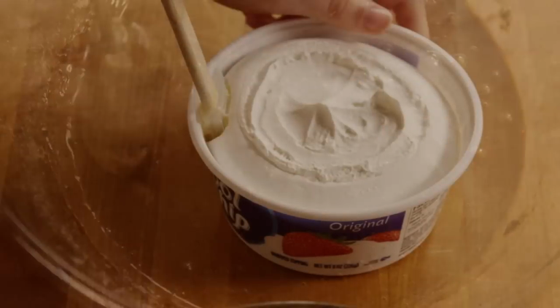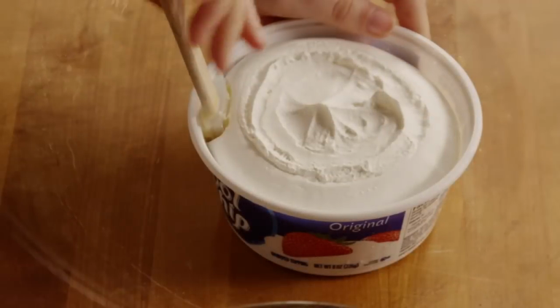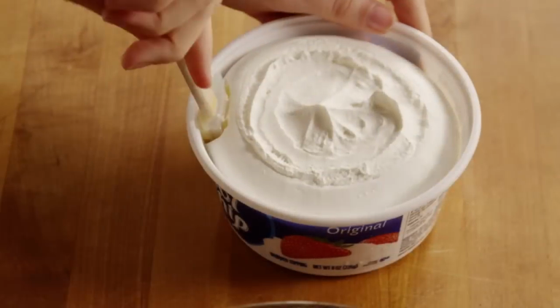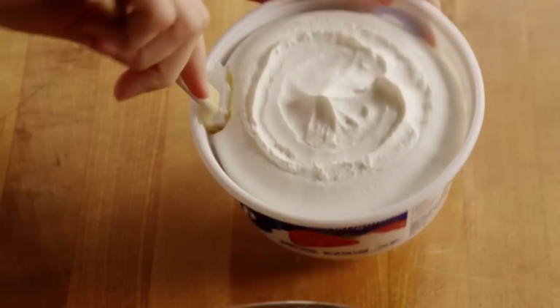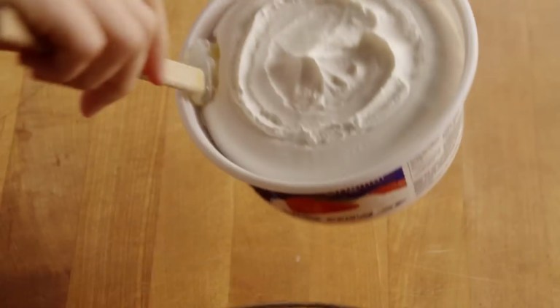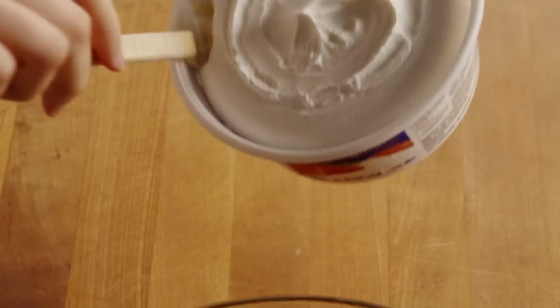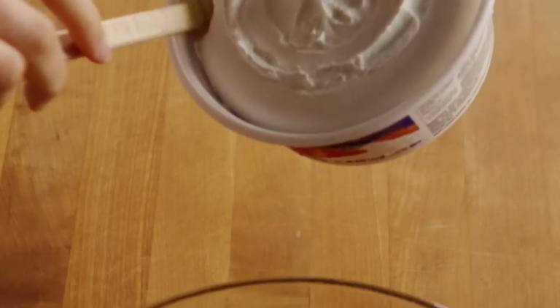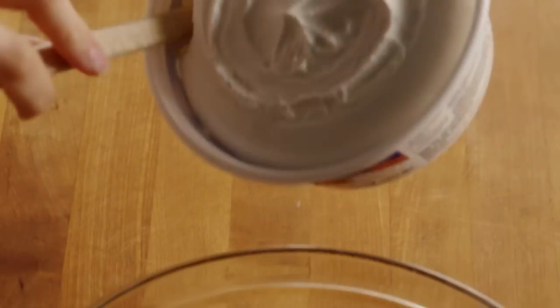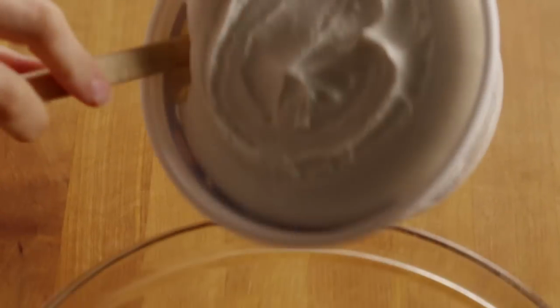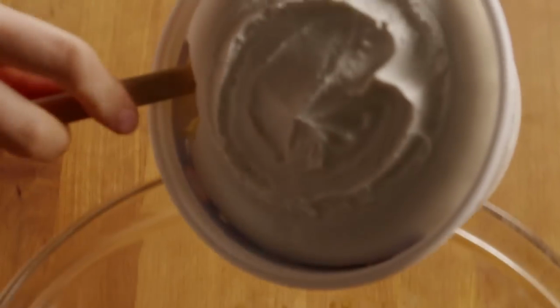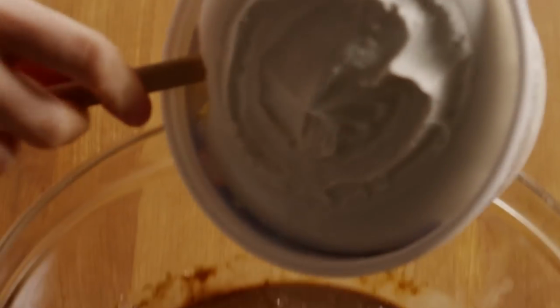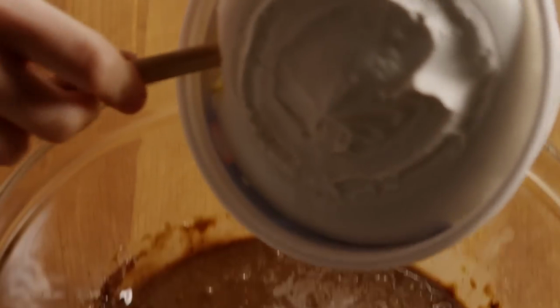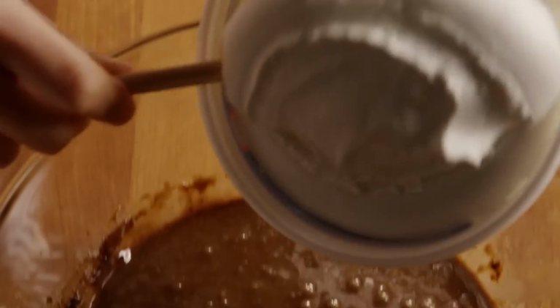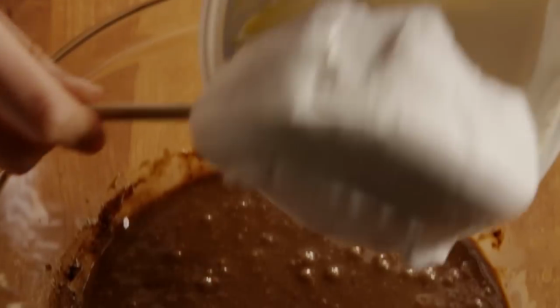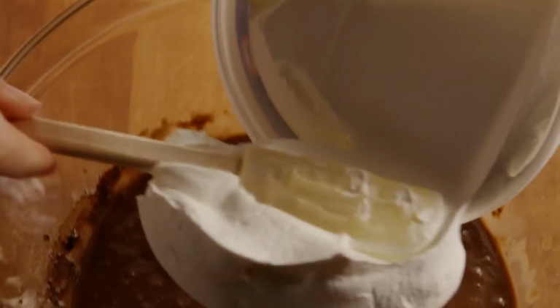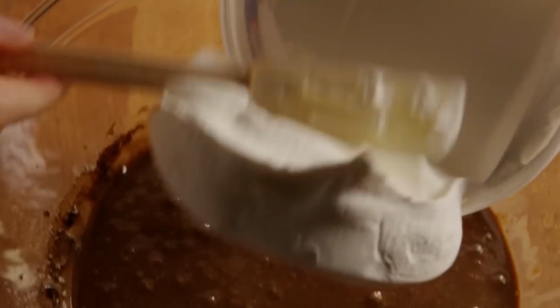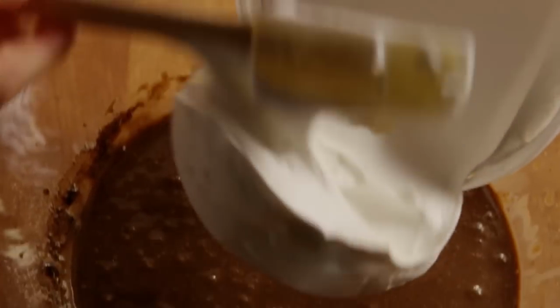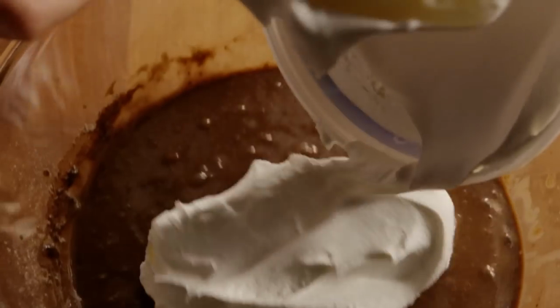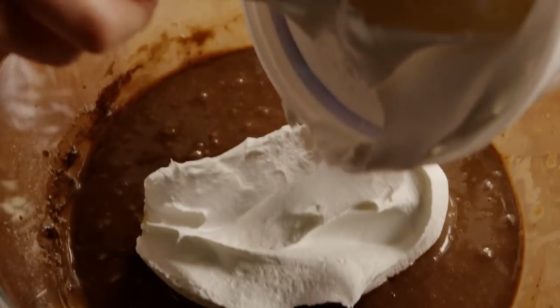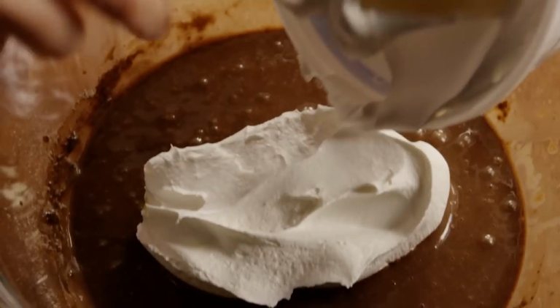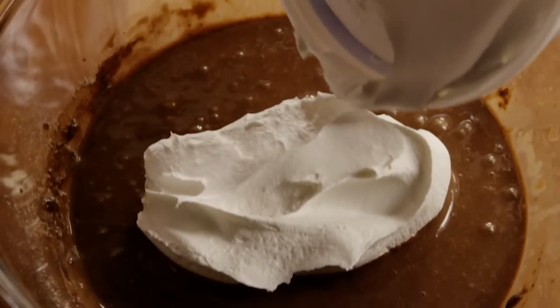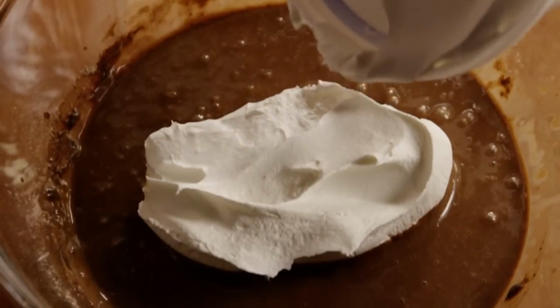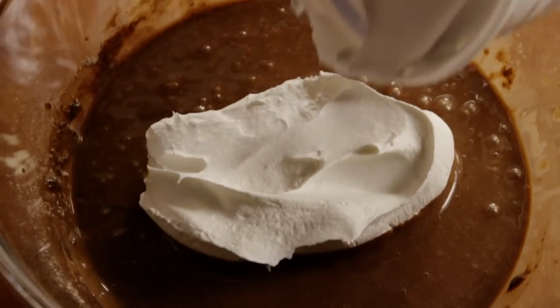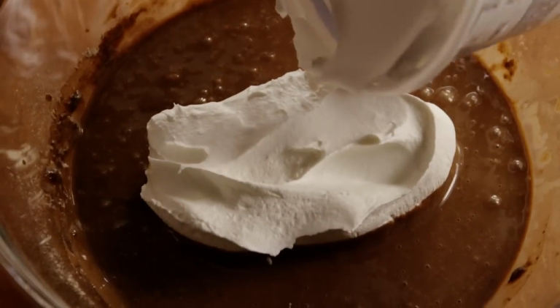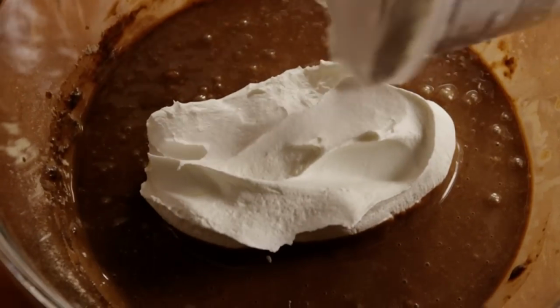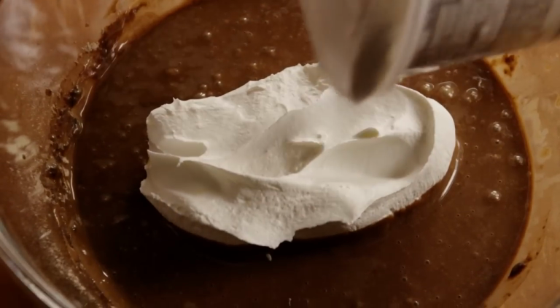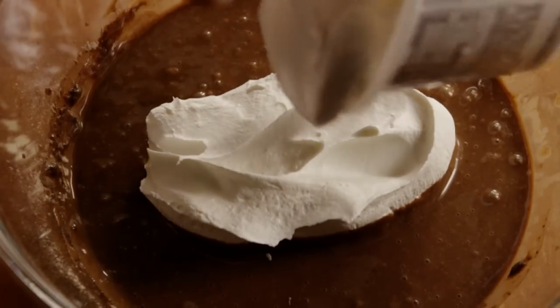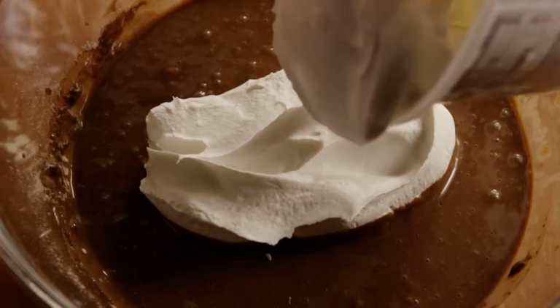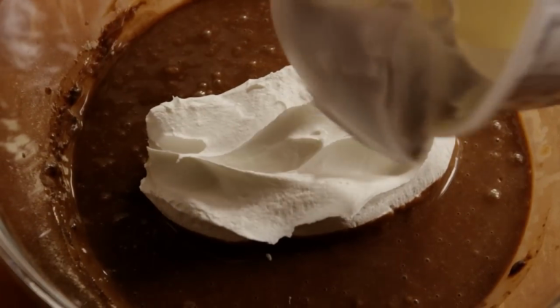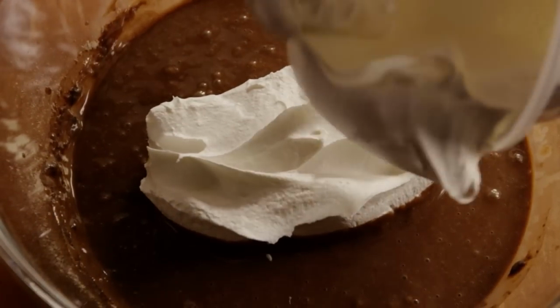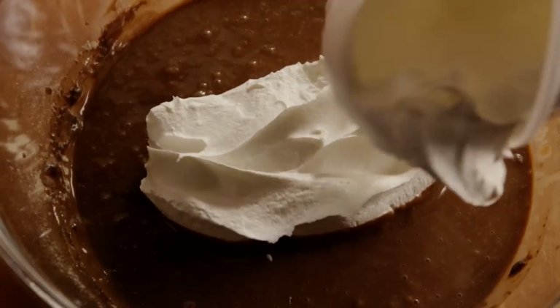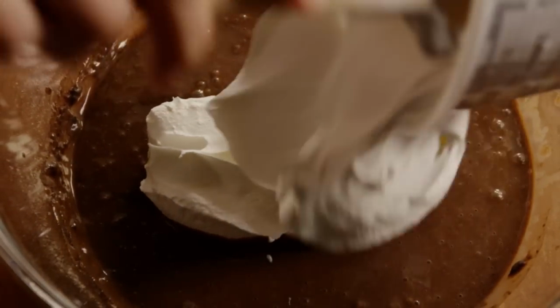Now fold in one thawed 8 ounce container of frozen whipped topping until no streaks remain.